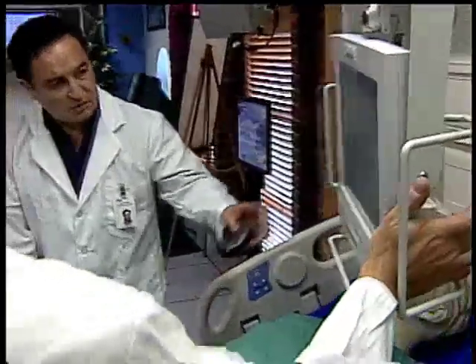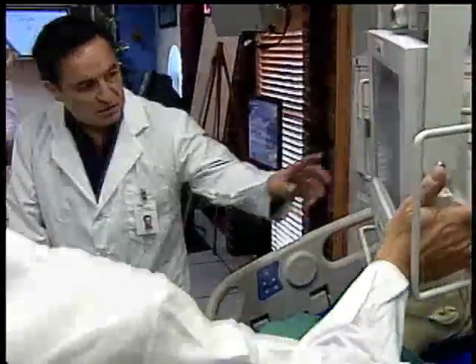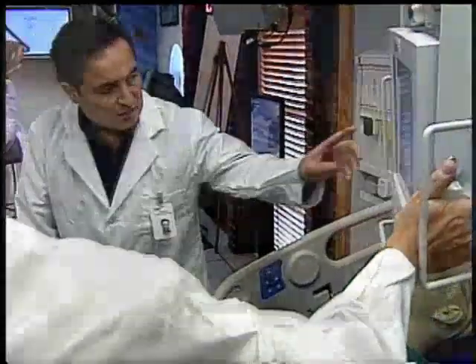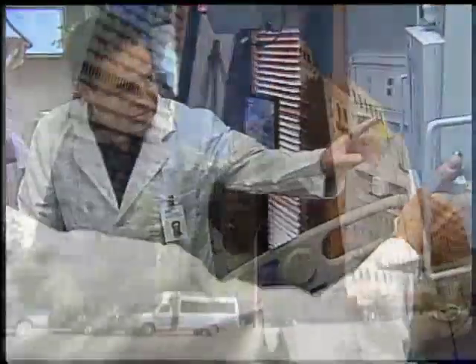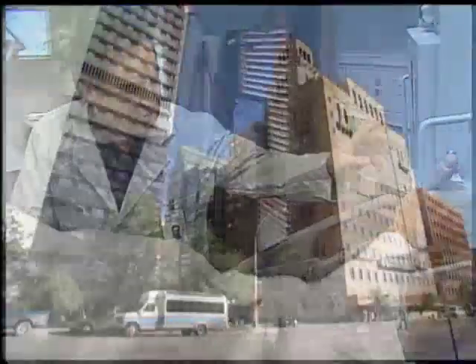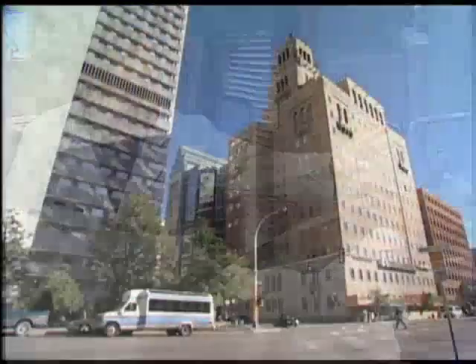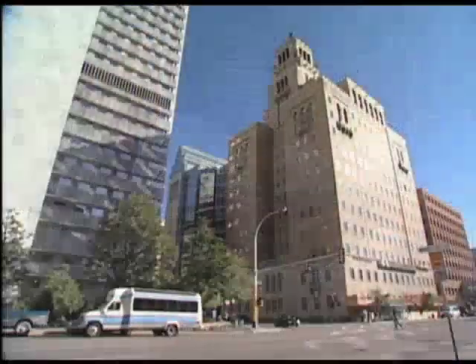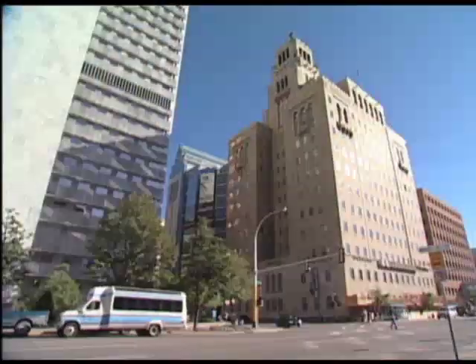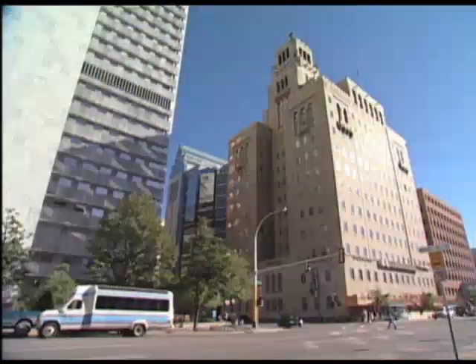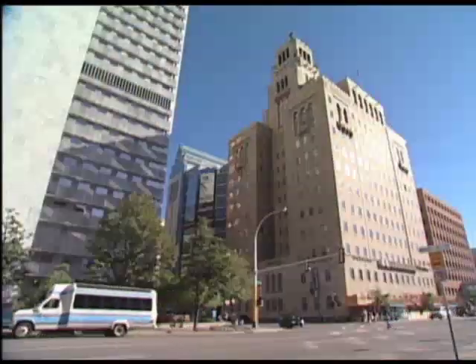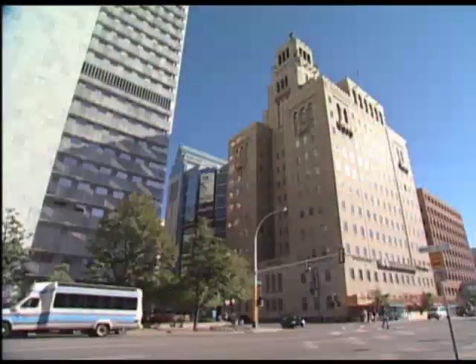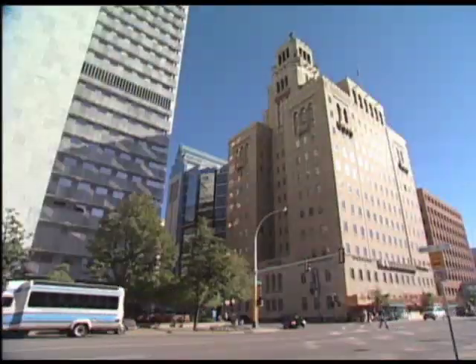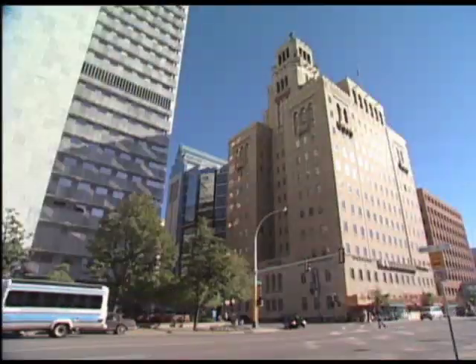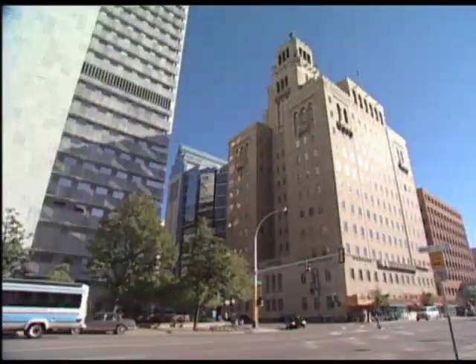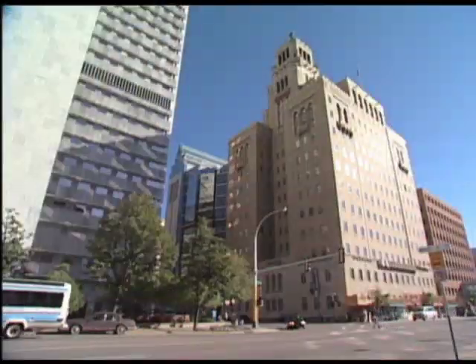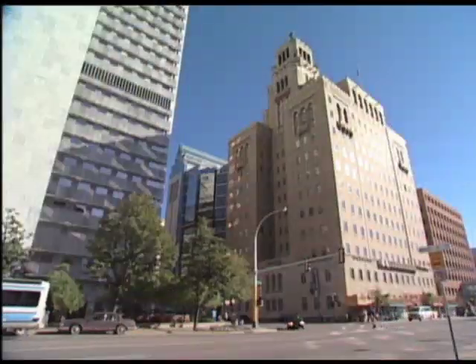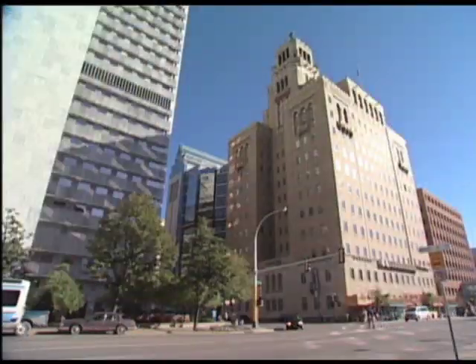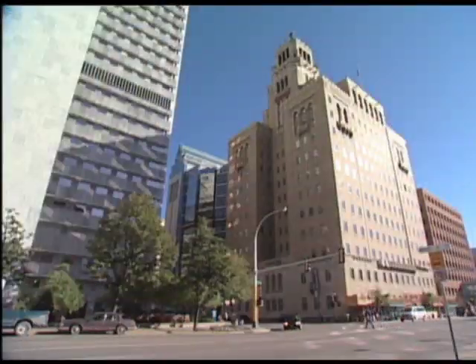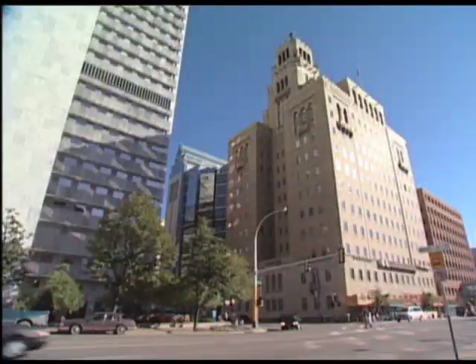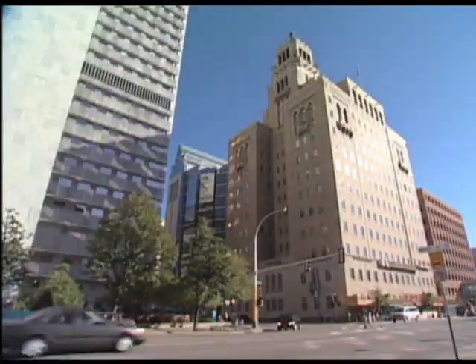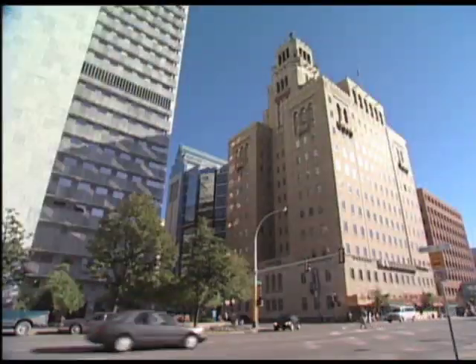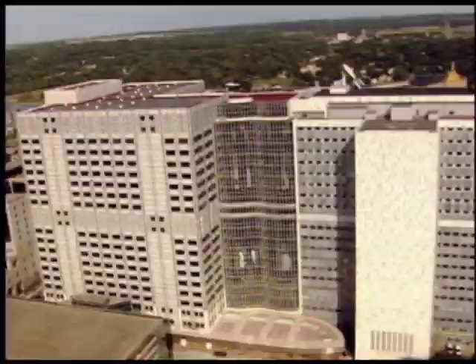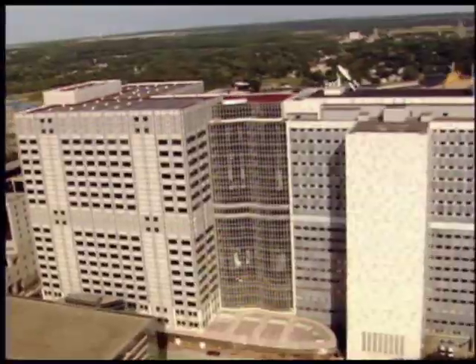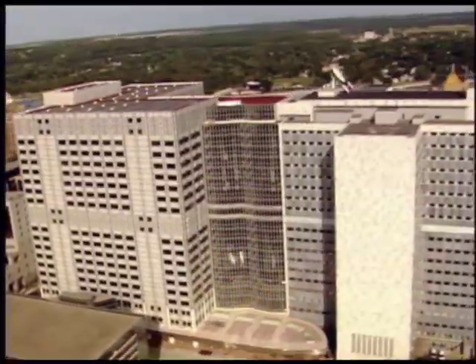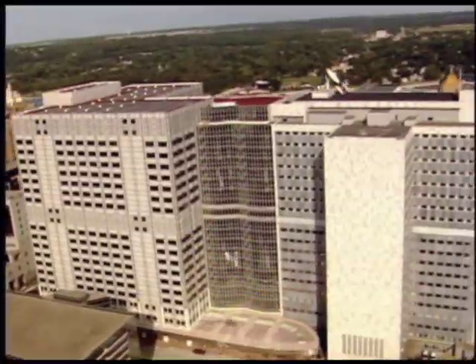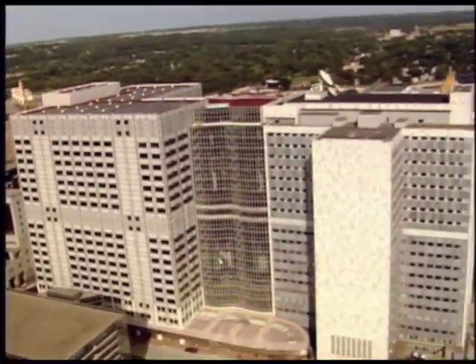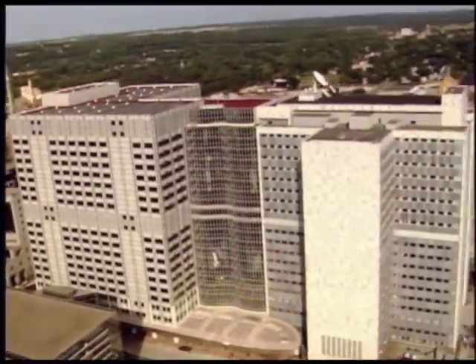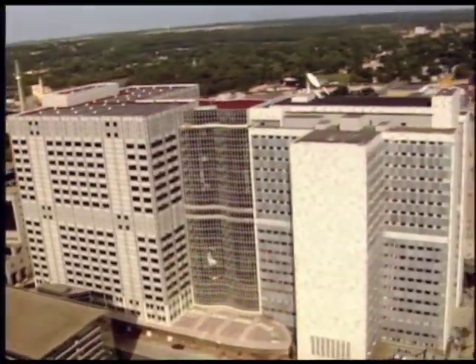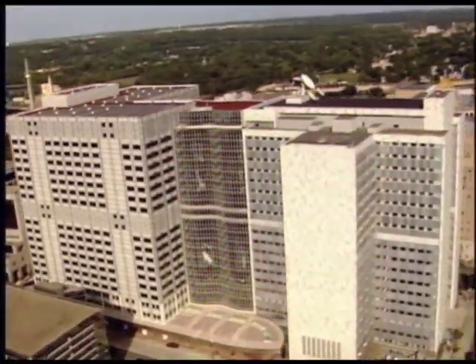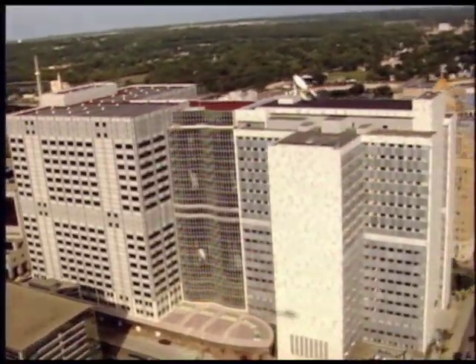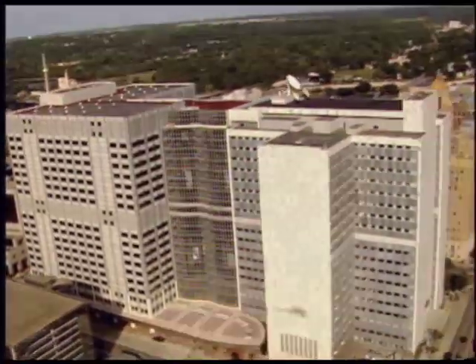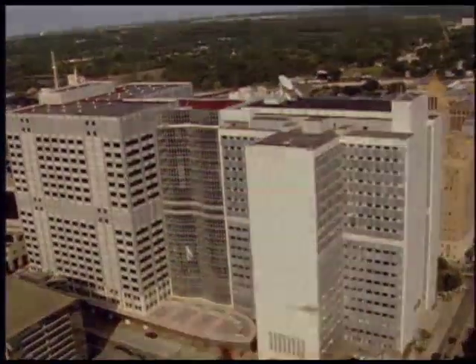The center will be housed on the Mayo Clinic campus in Rochester, Minnesota. This is Jeff Gluck reporting.